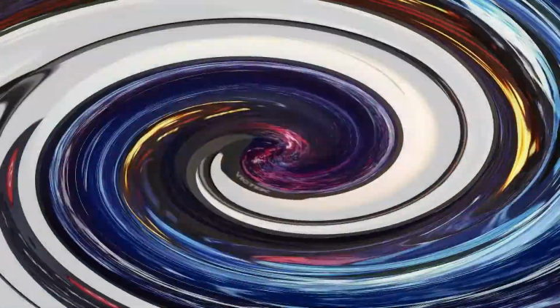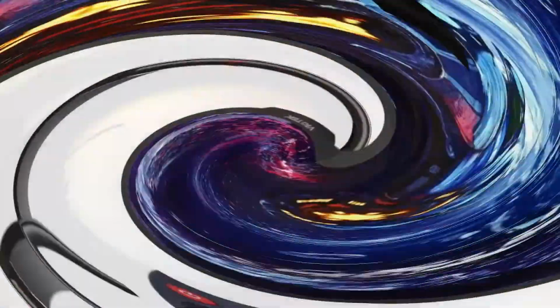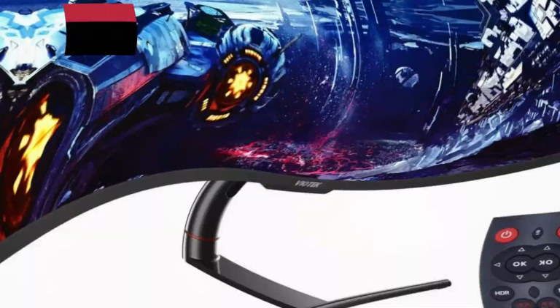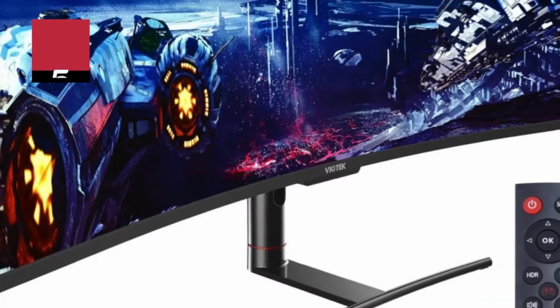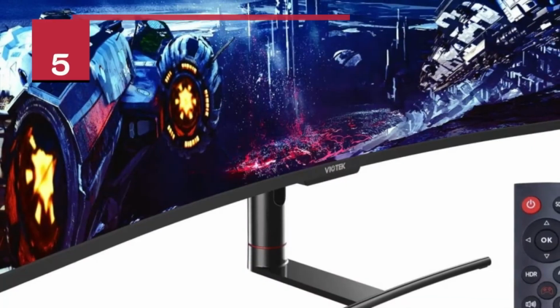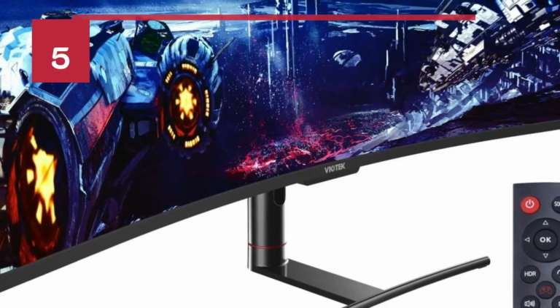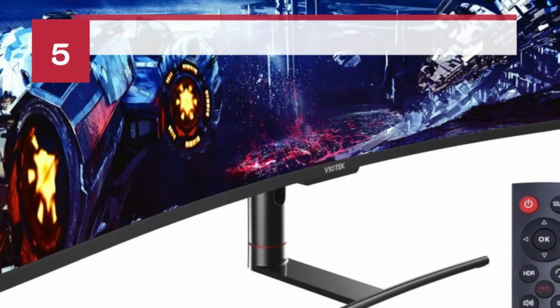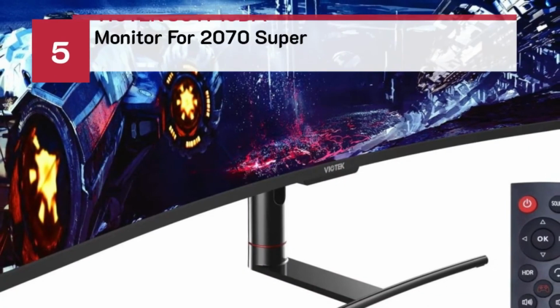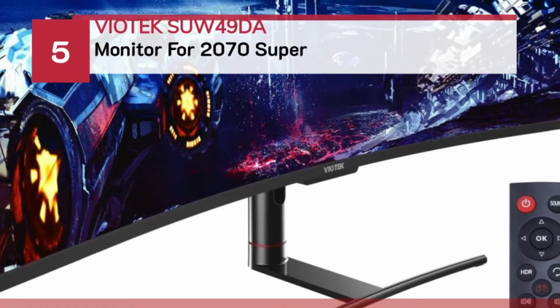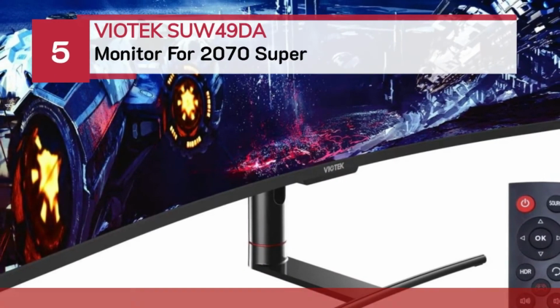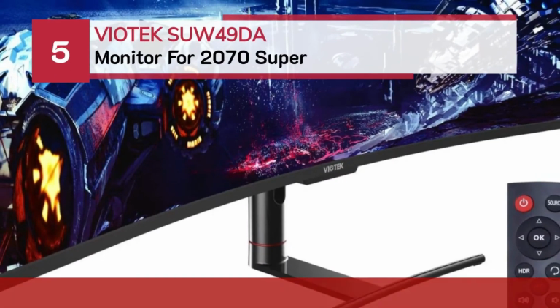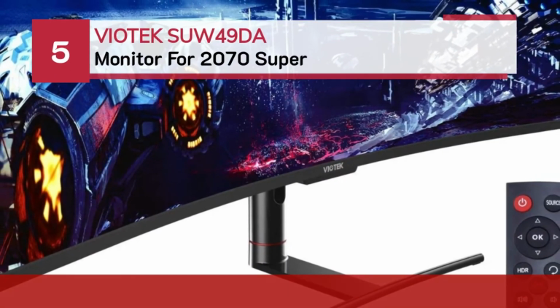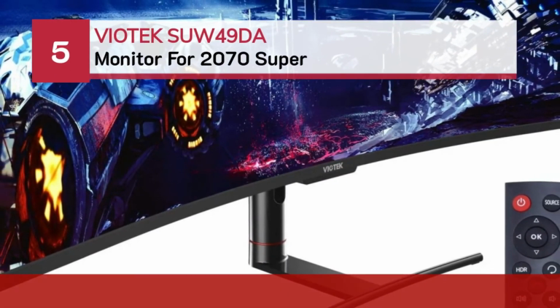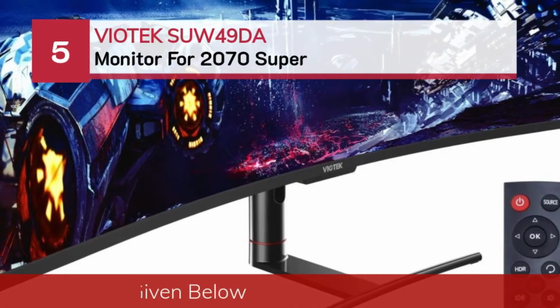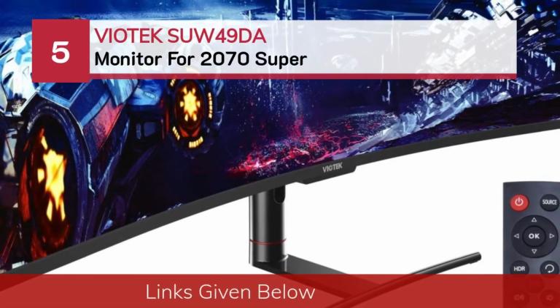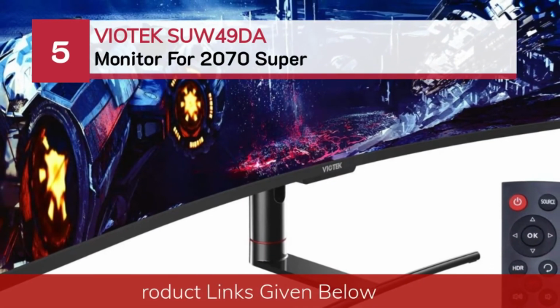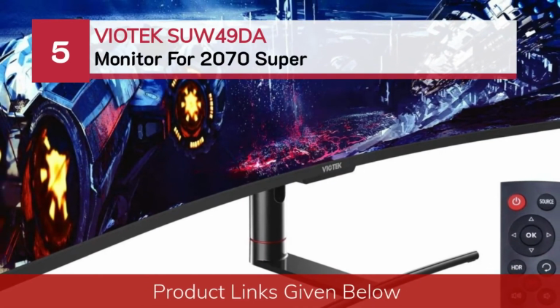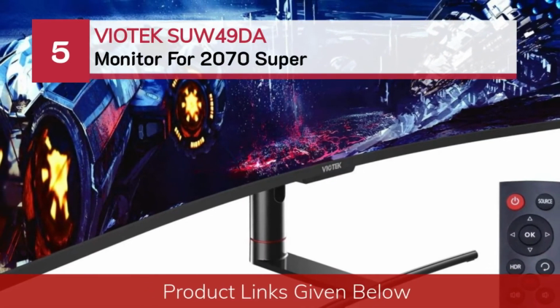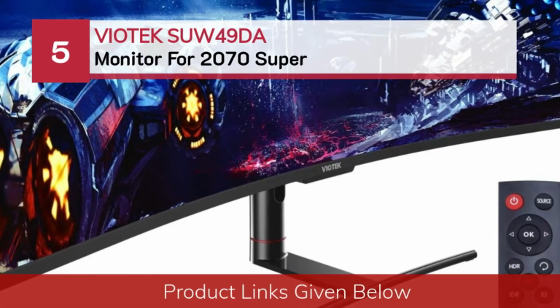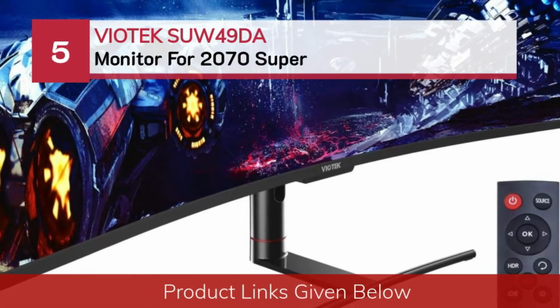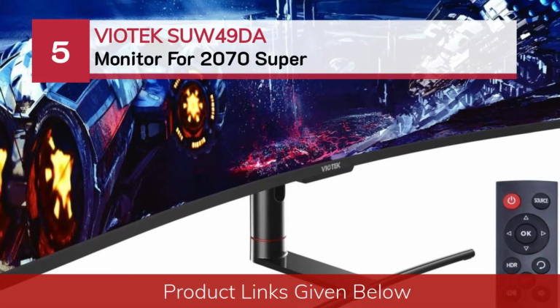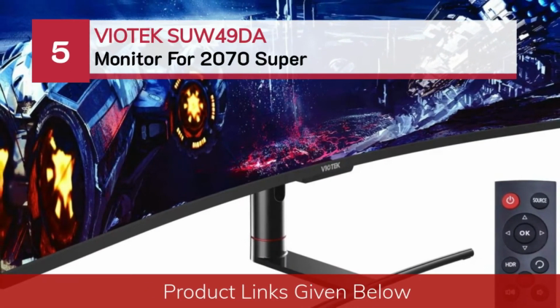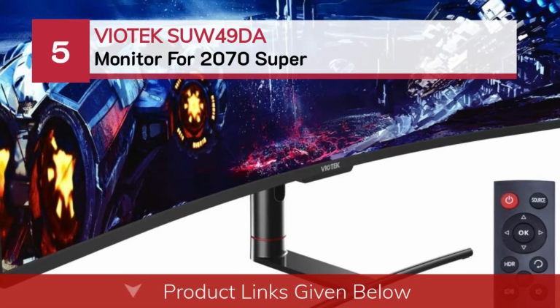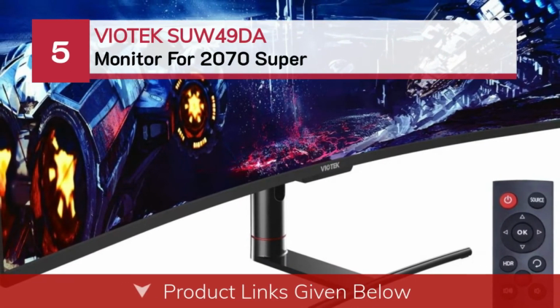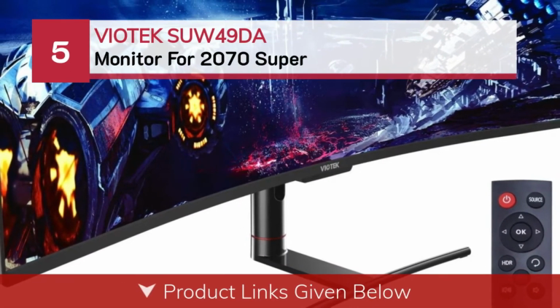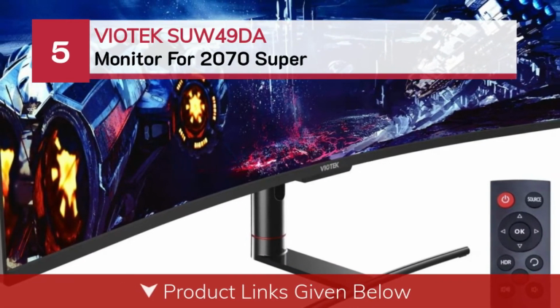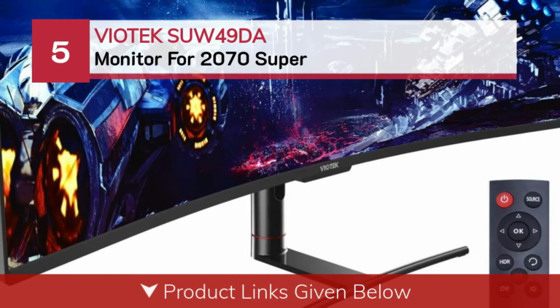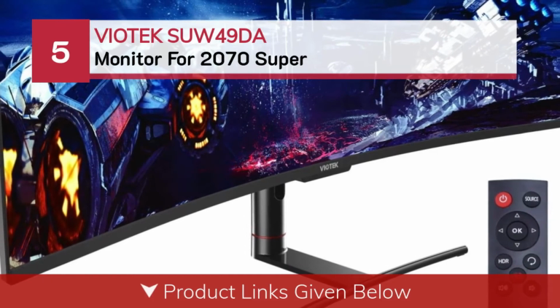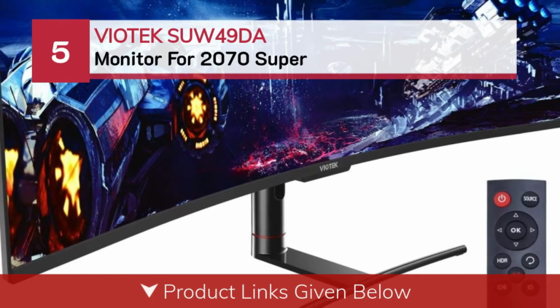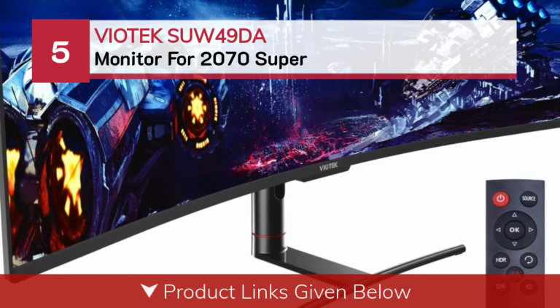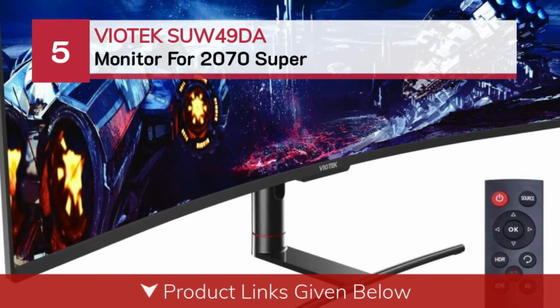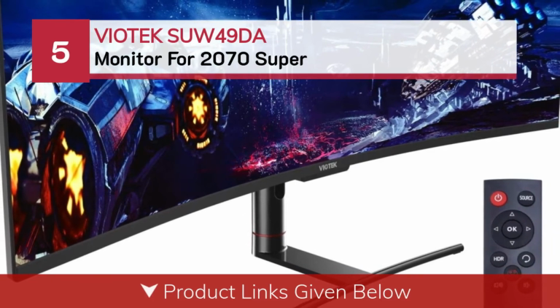Number 5: the Viatek SUW49DA monitor for the 2070 Super.